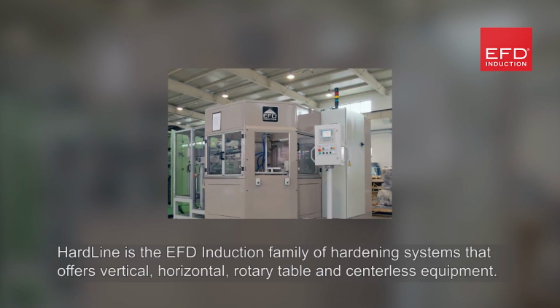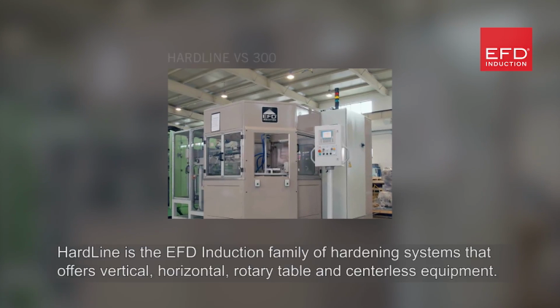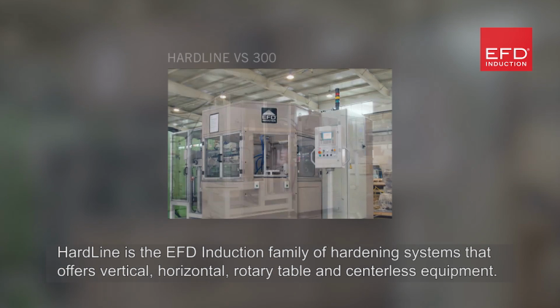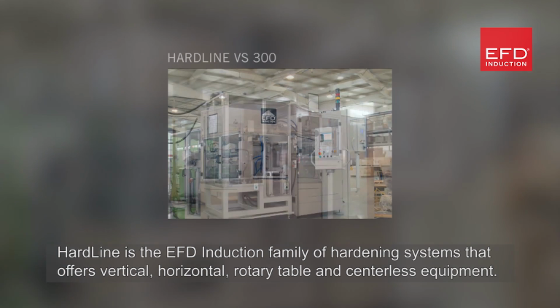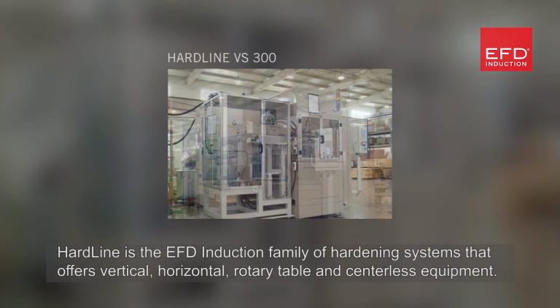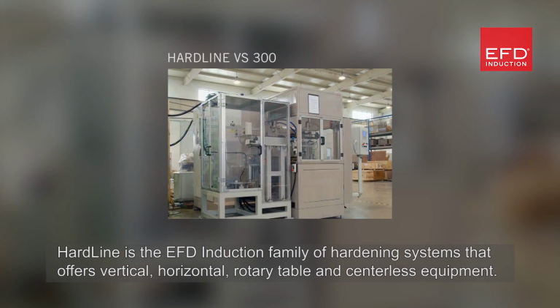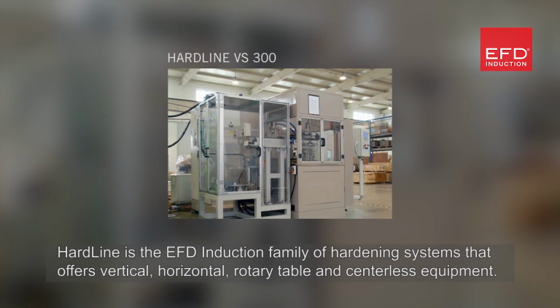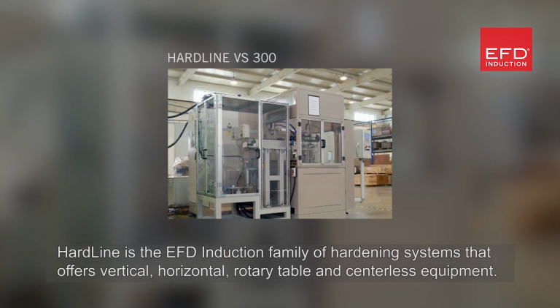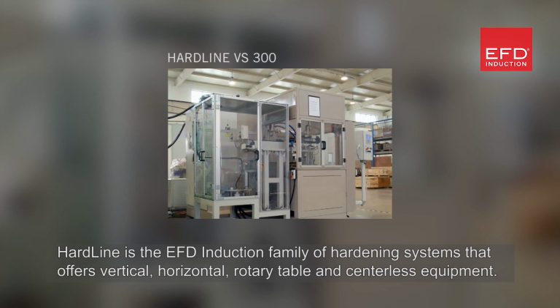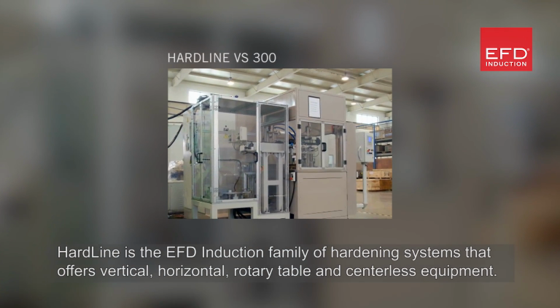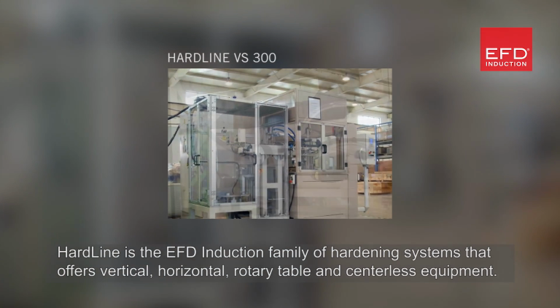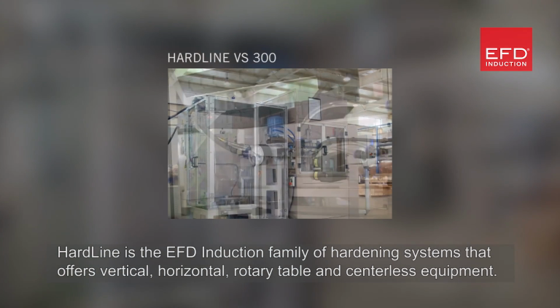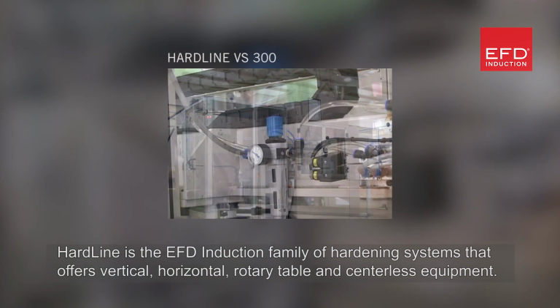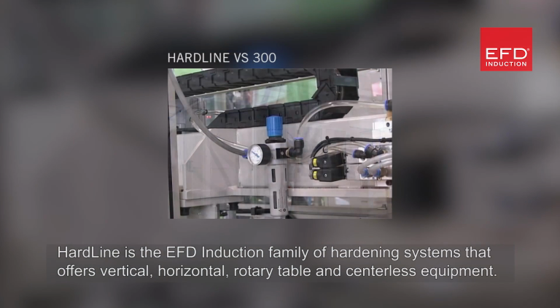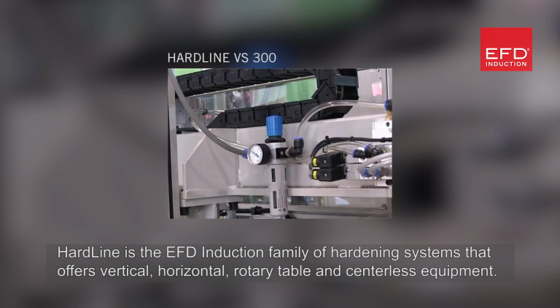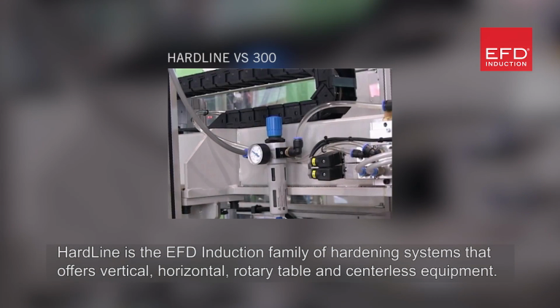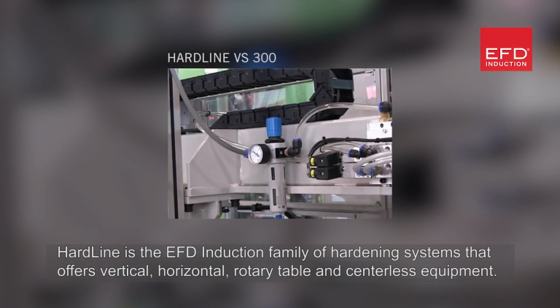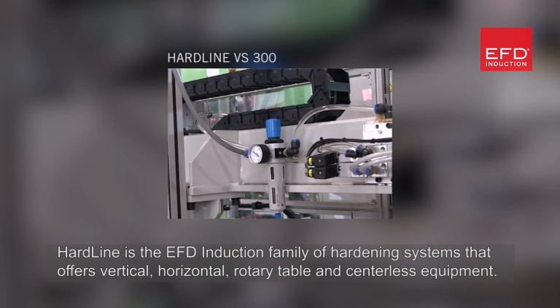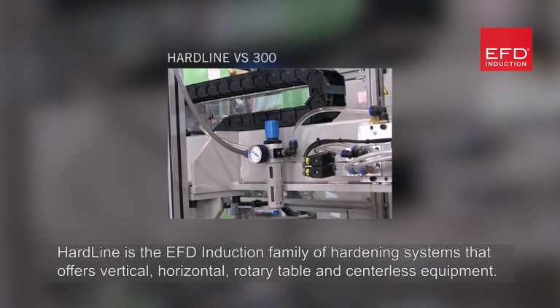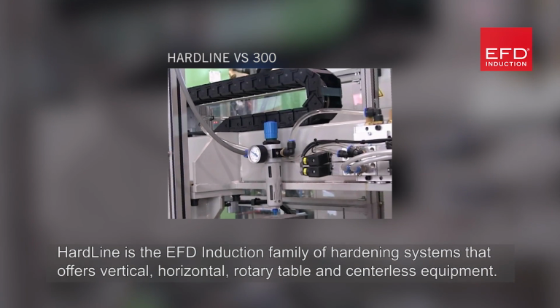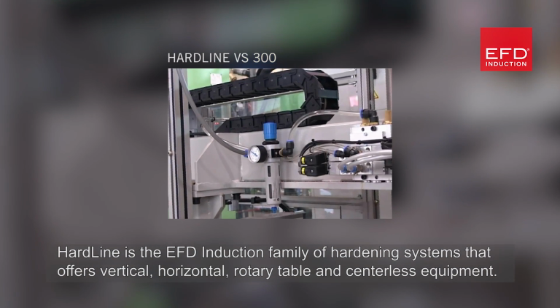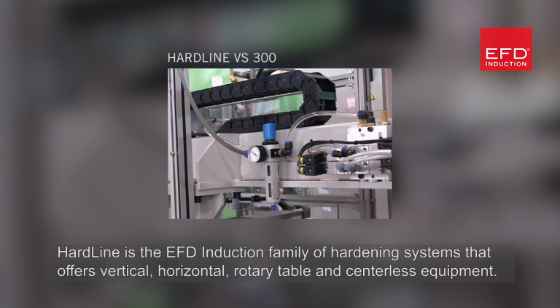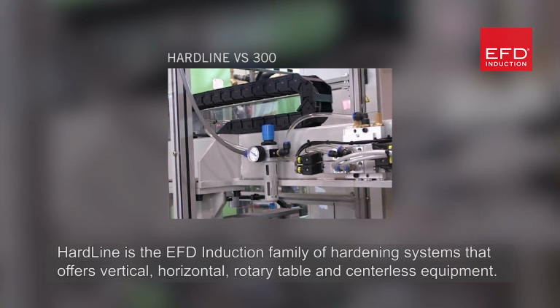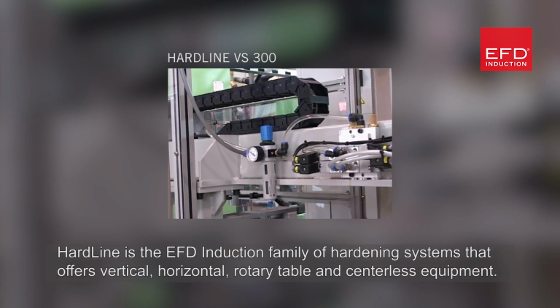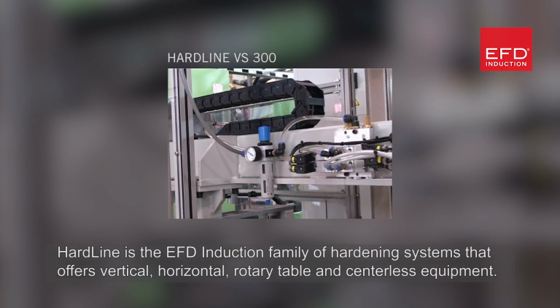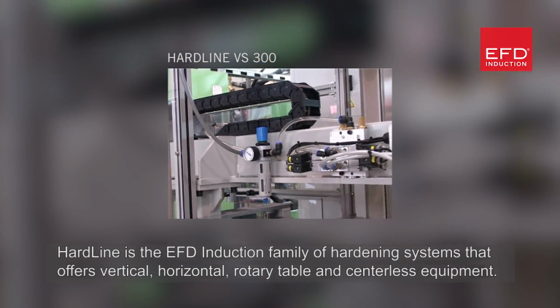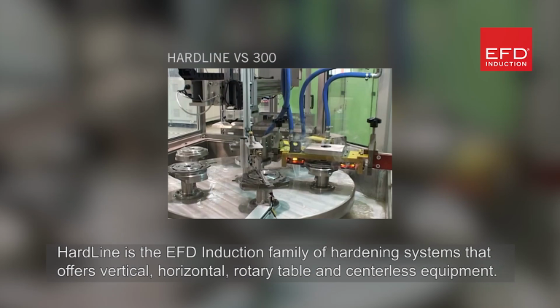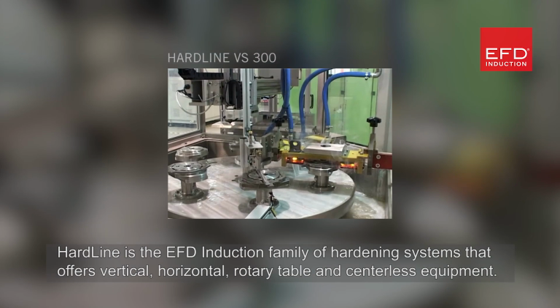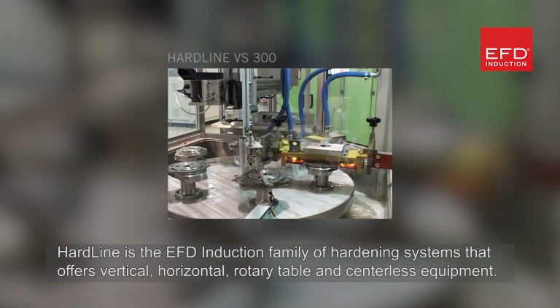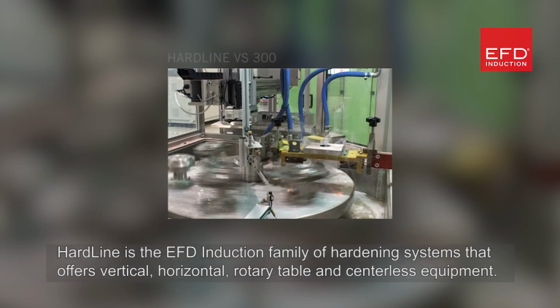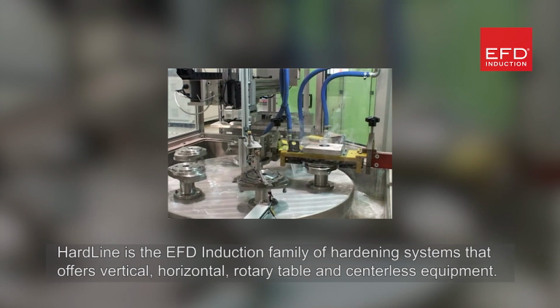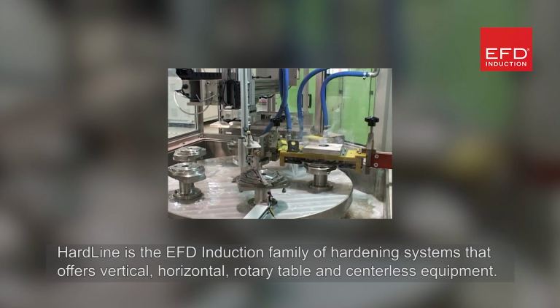Hardline is the EFD induction family of hardening systems that offers vertical, horizontal, rotary table and centreless equipment.